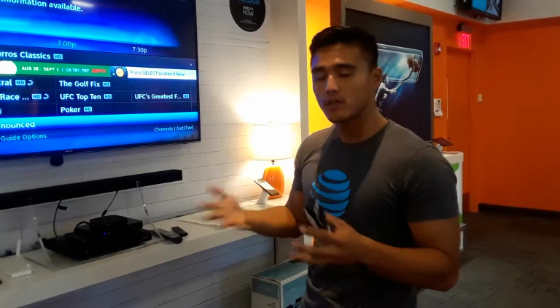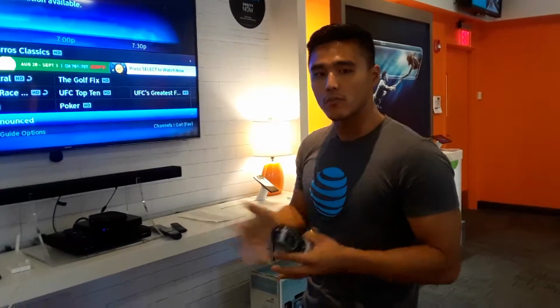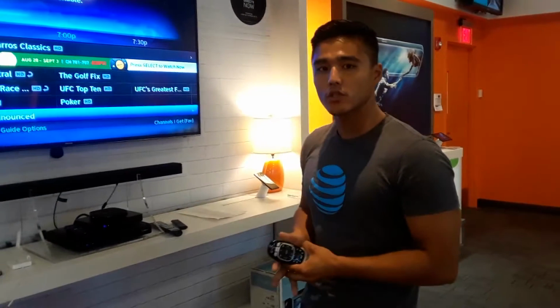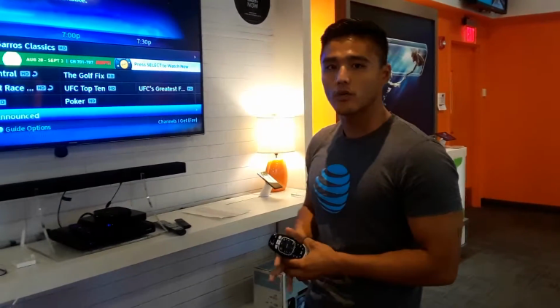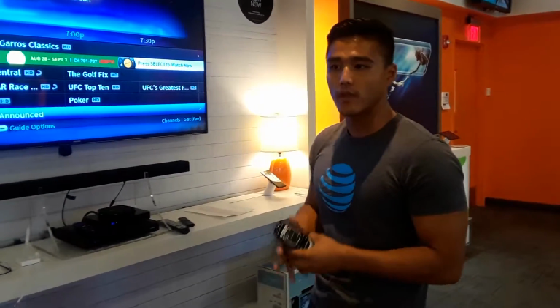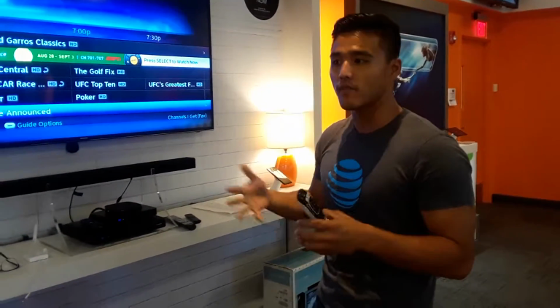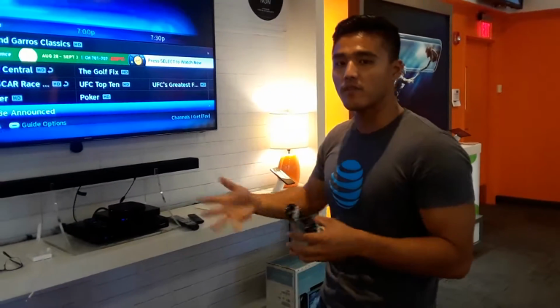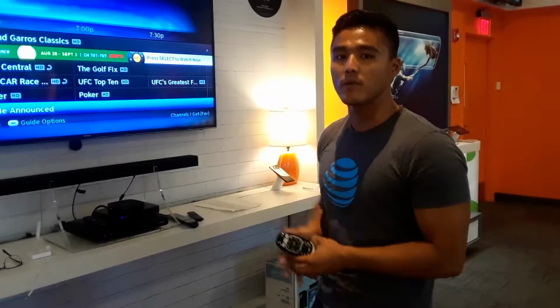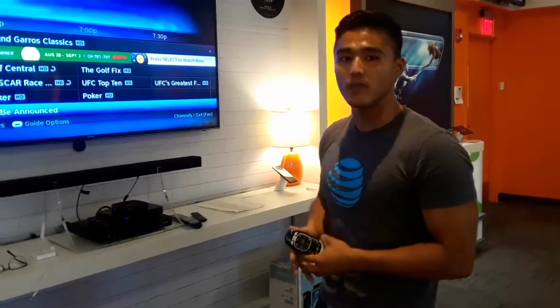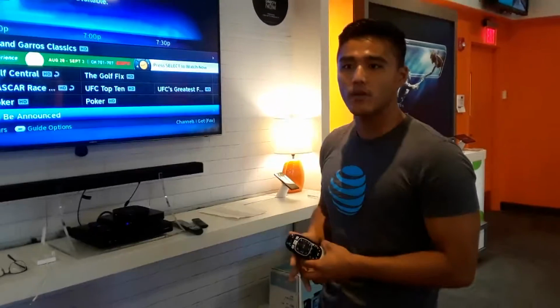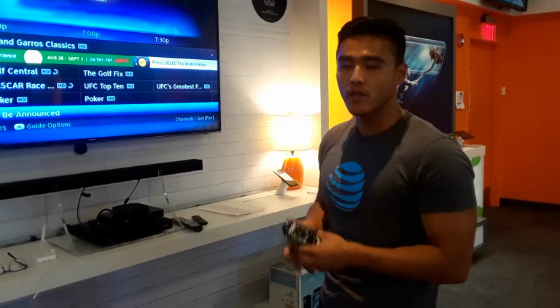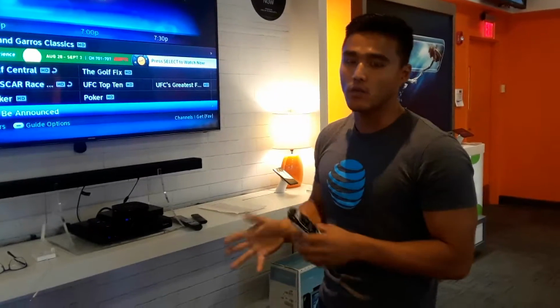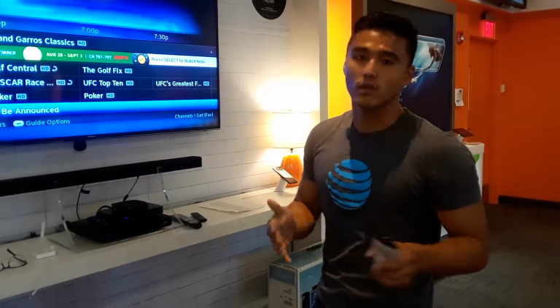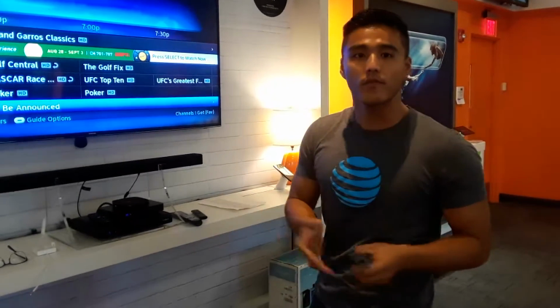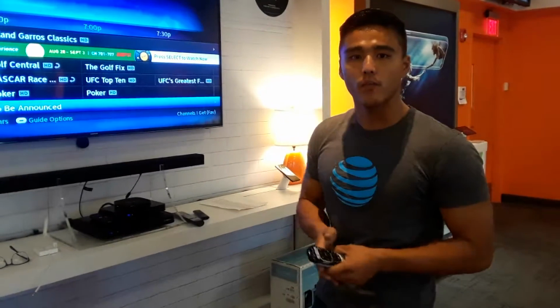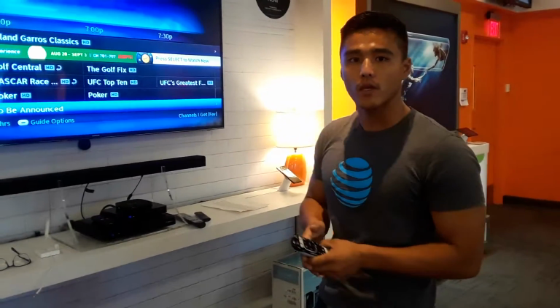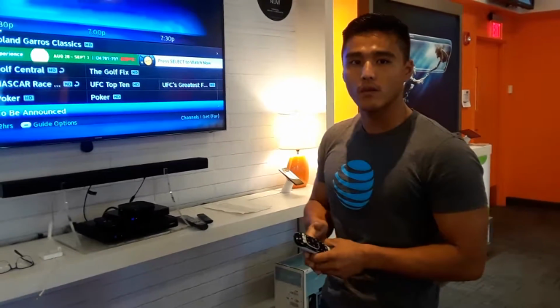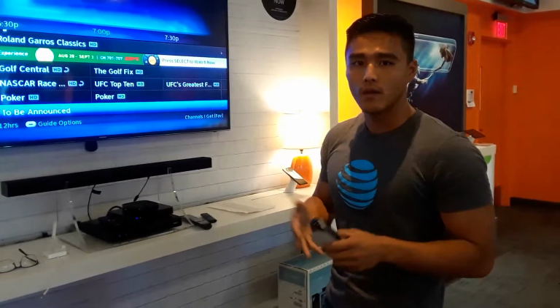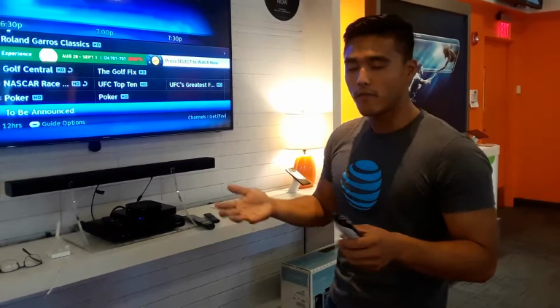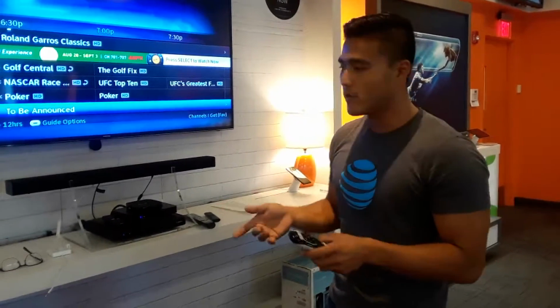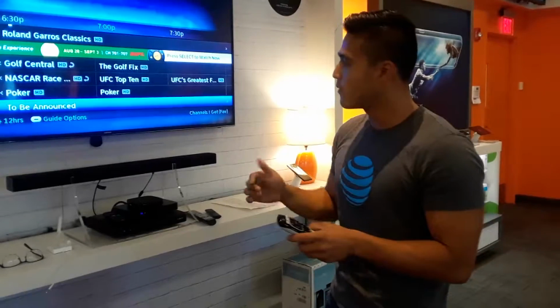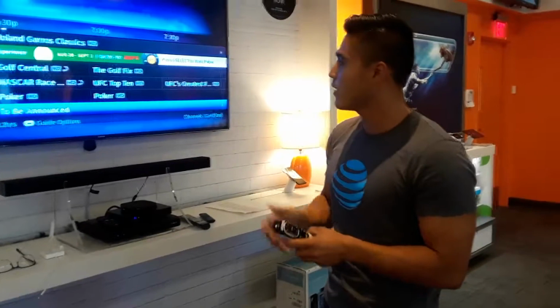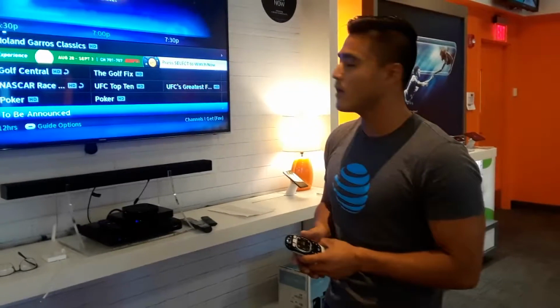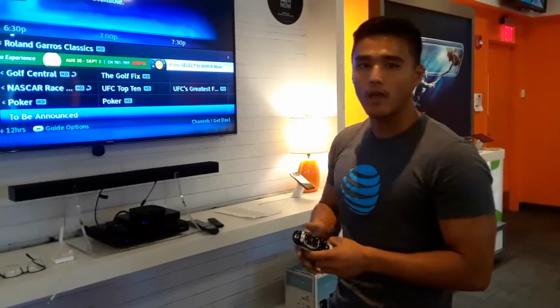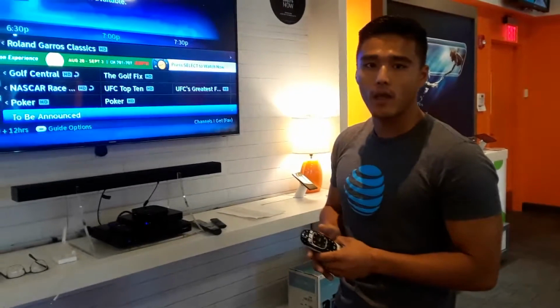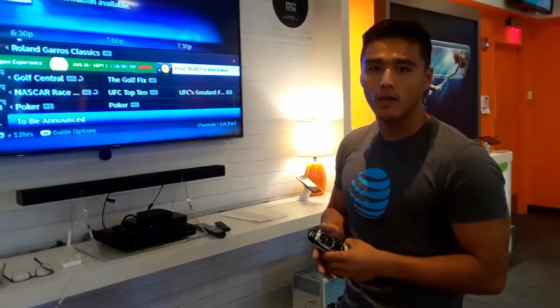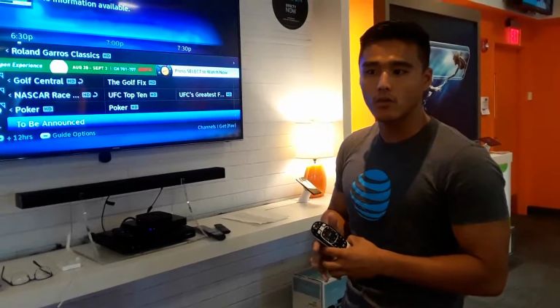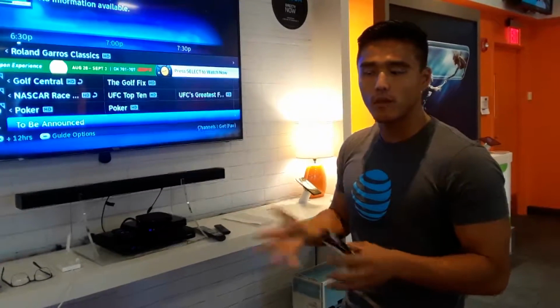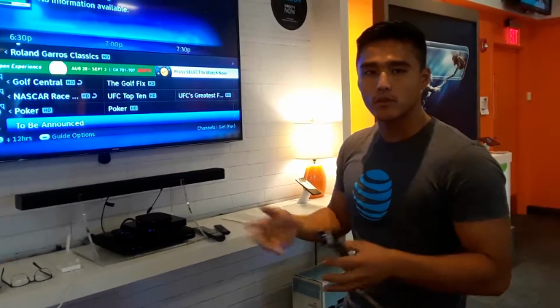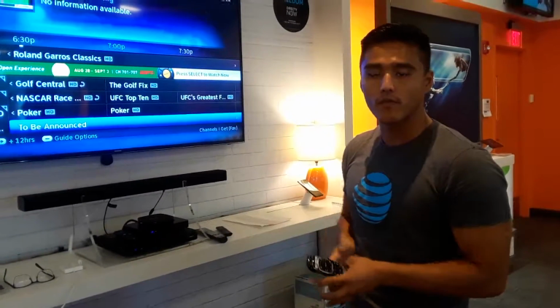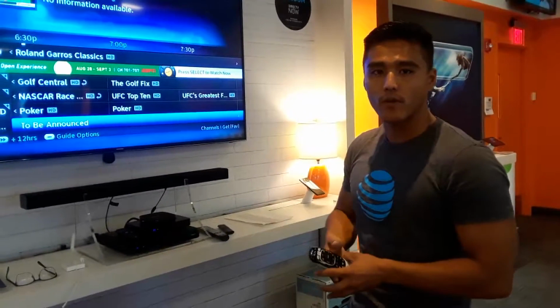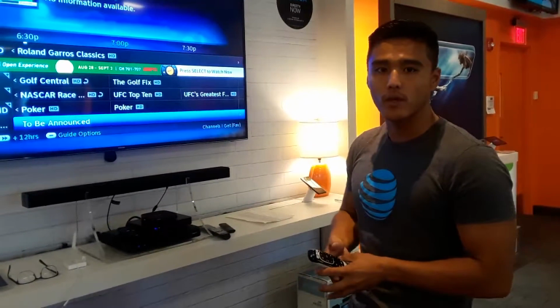So if you miss a show — let's say you tune in 15 minutes late — feel free to rewind it and you'll be able to start from the very beginning.